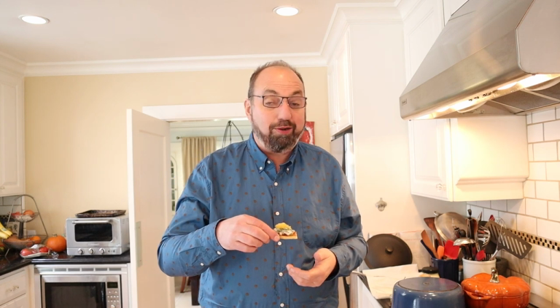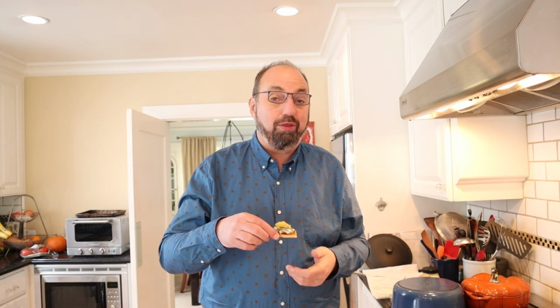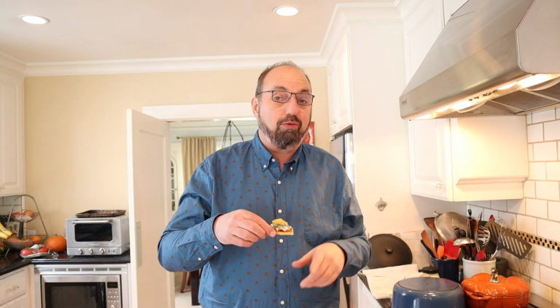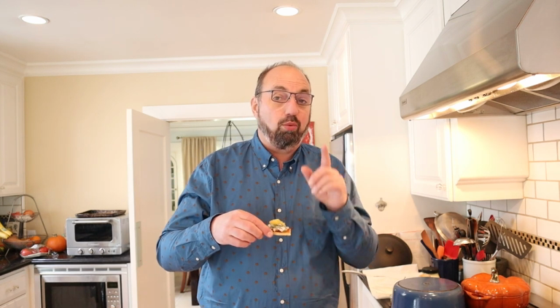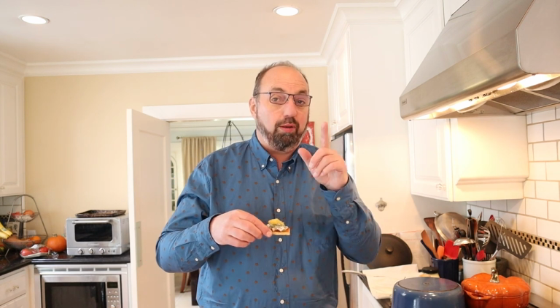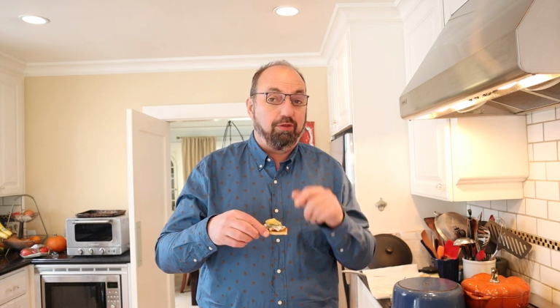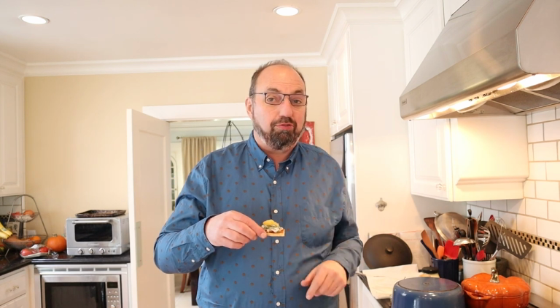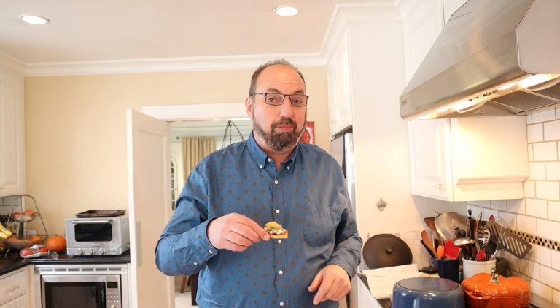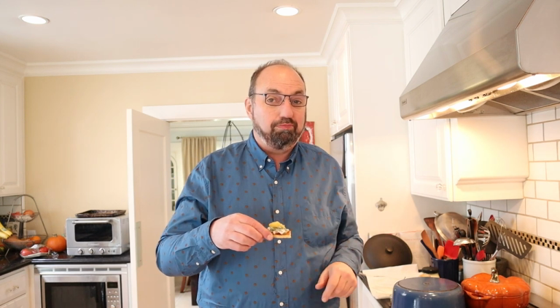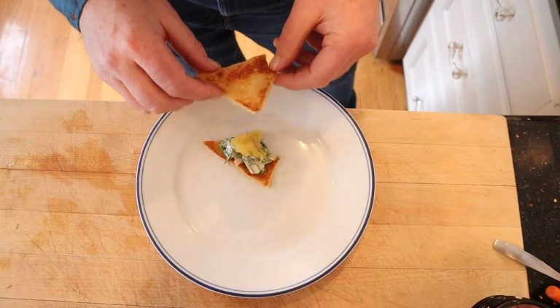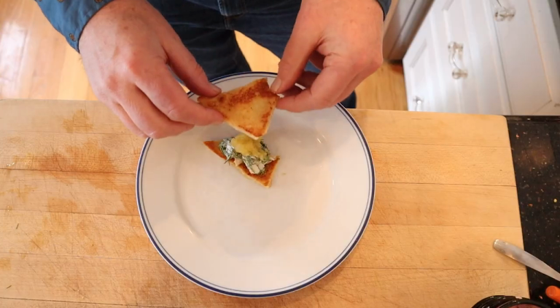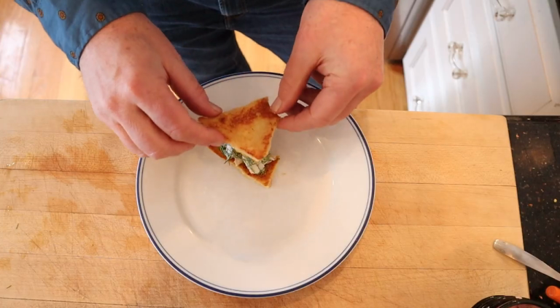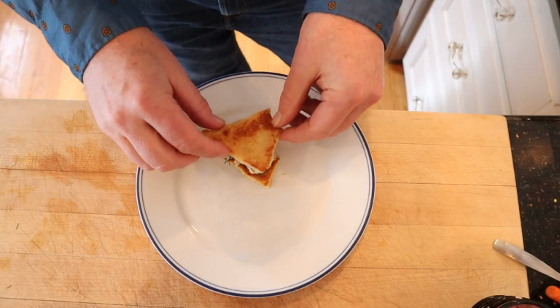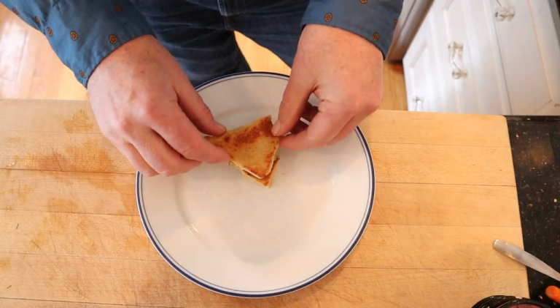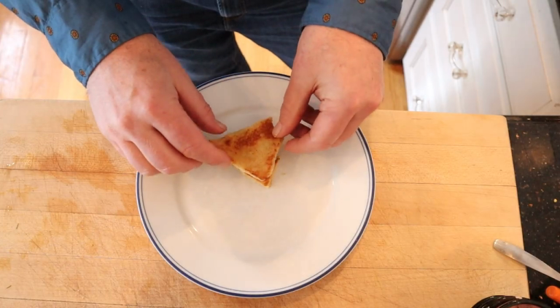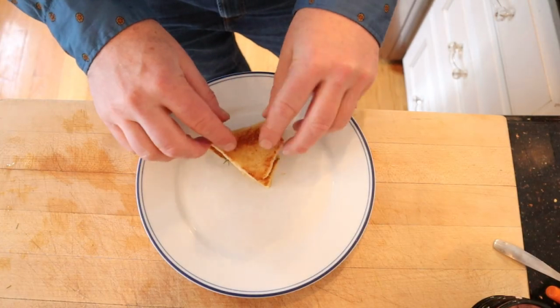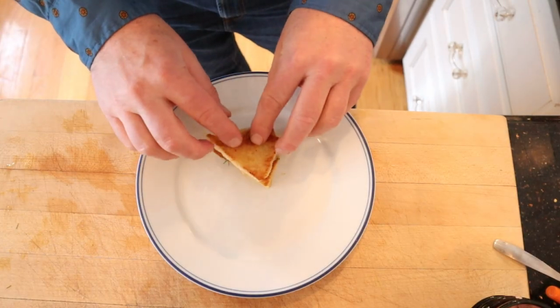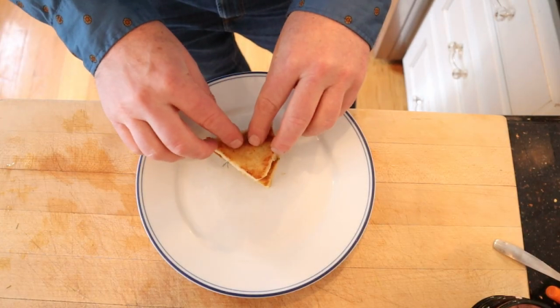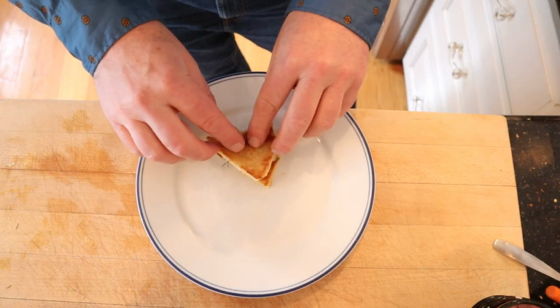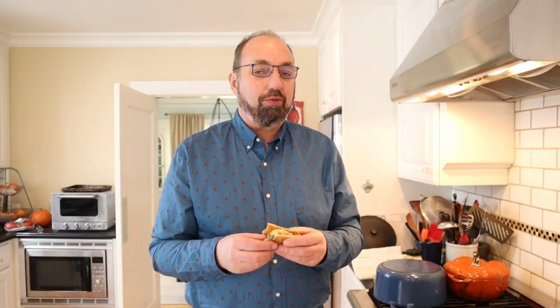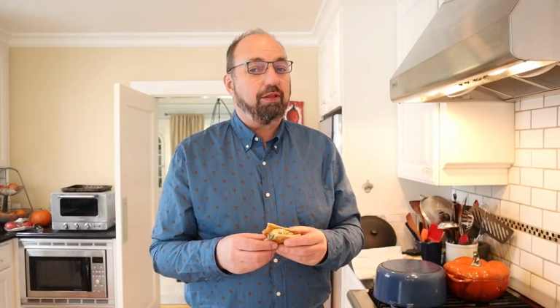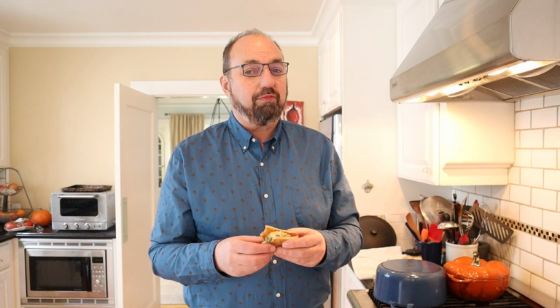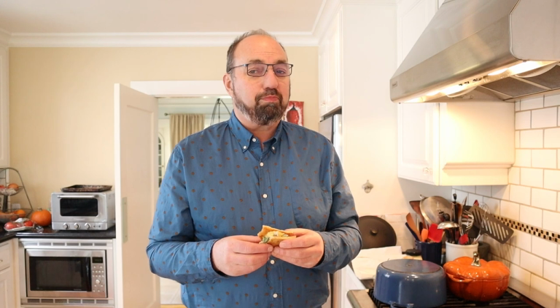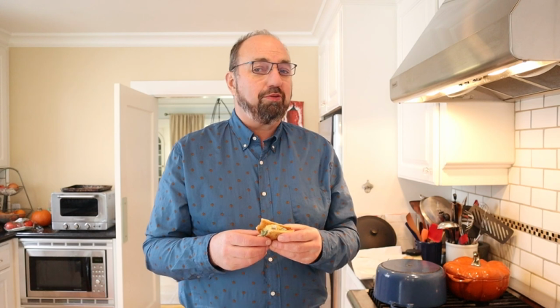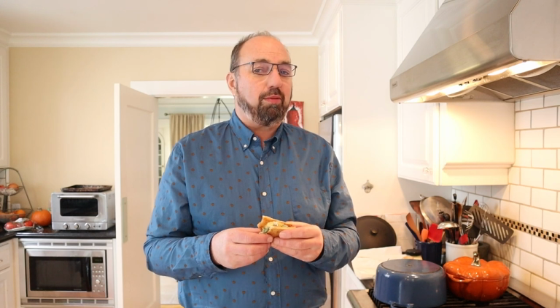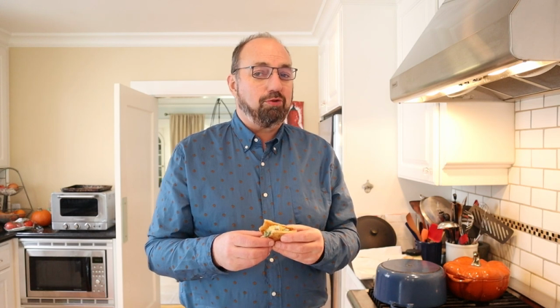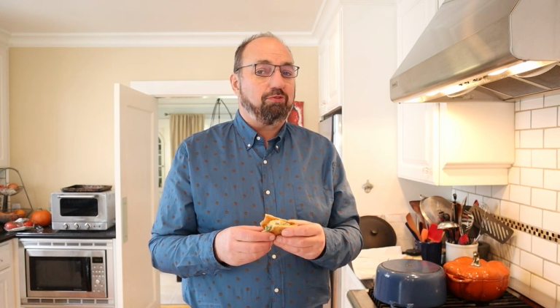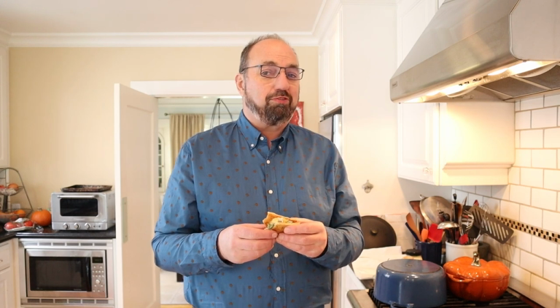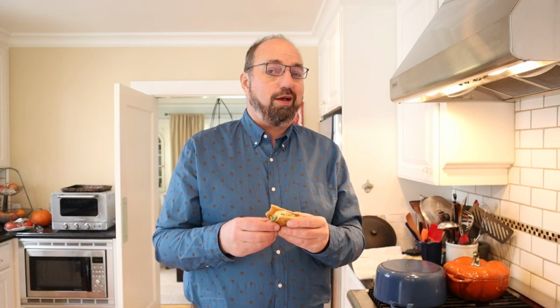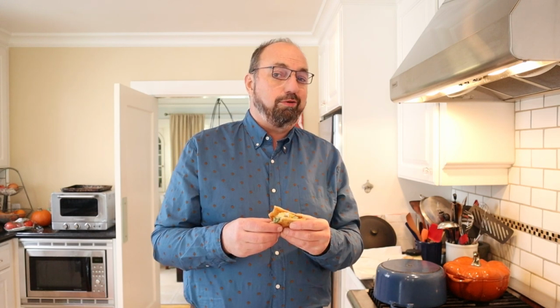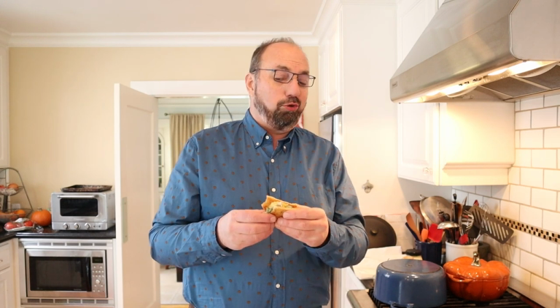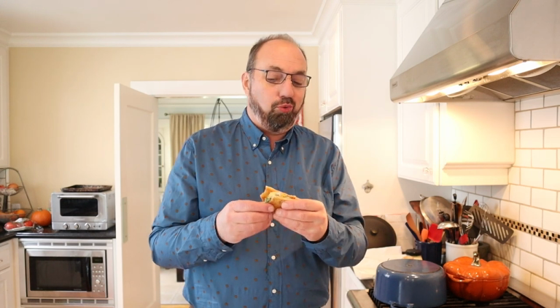I can only think of one way to plus this up — I'm going to plus it up with another piece of toast. Let's give this plussed up Toast Skagen a go.